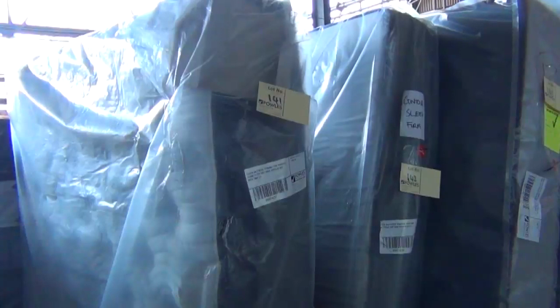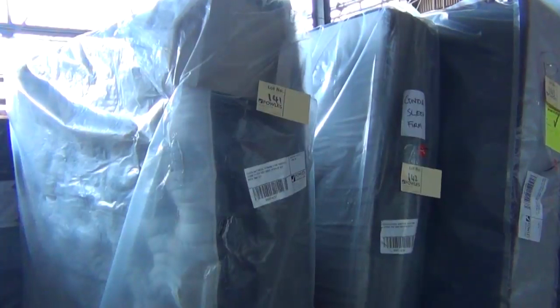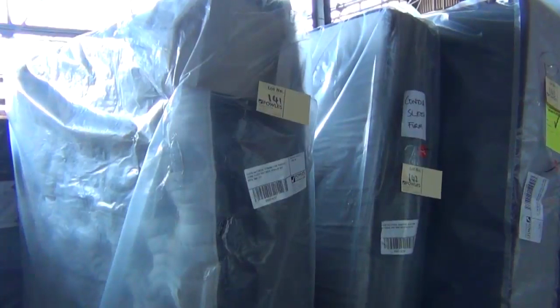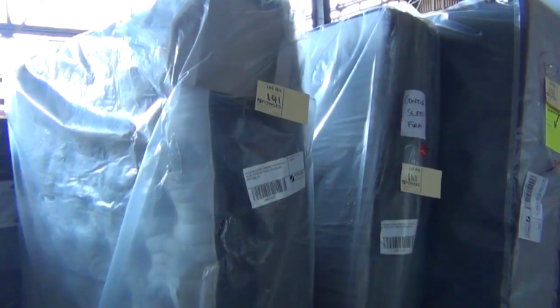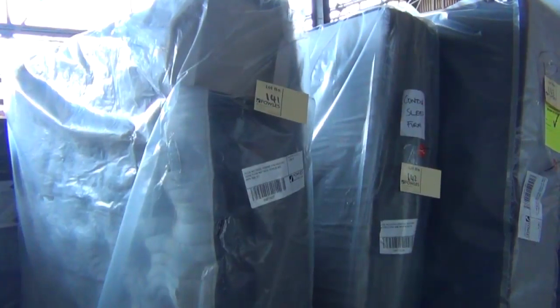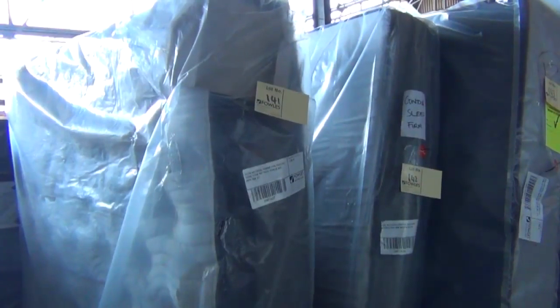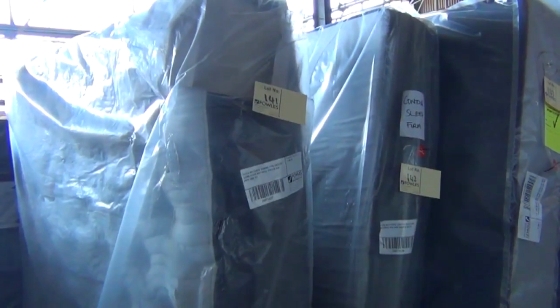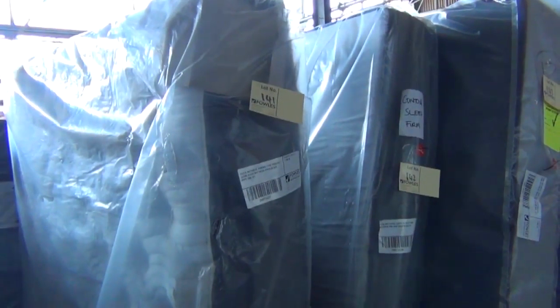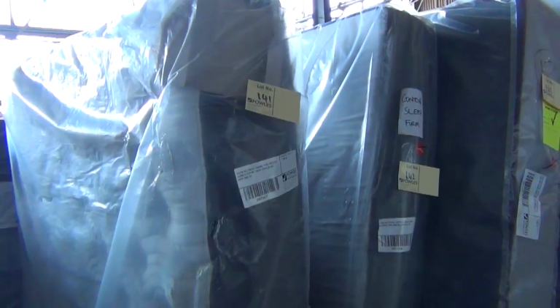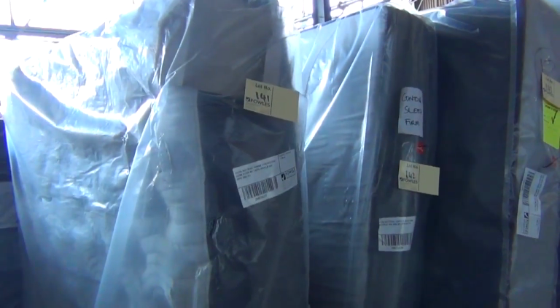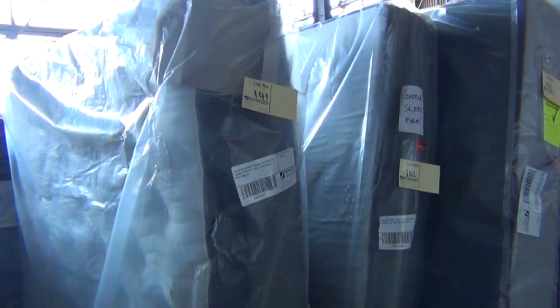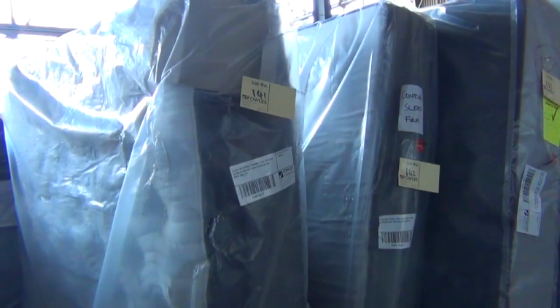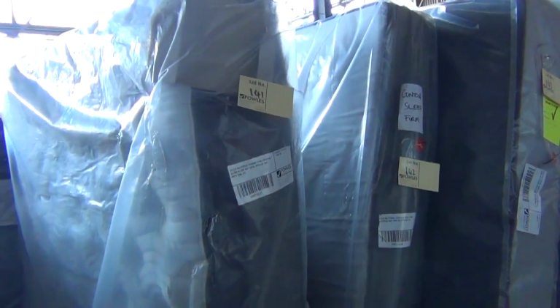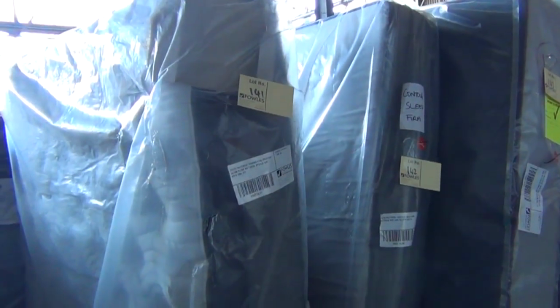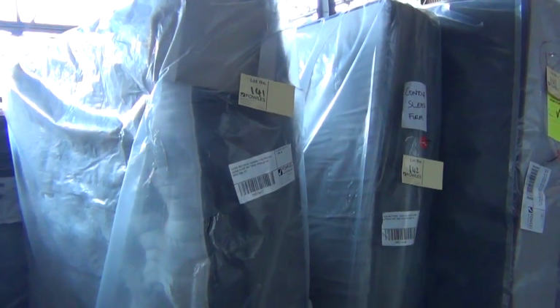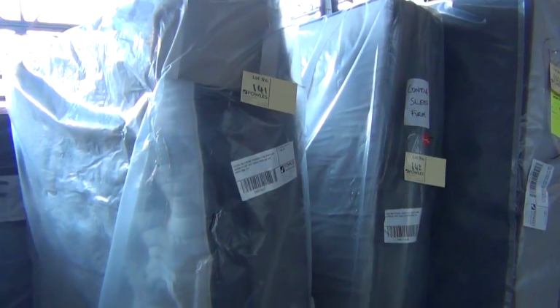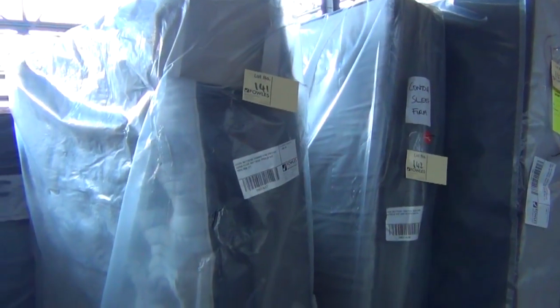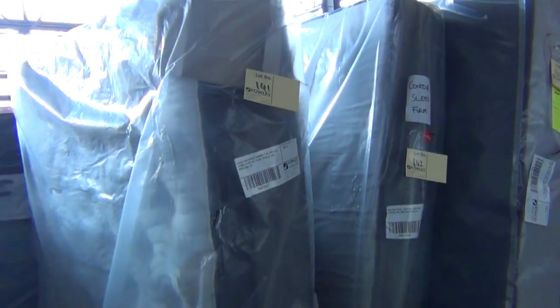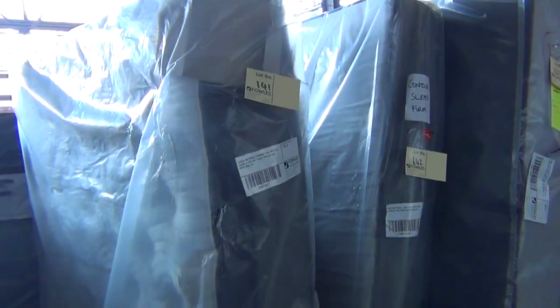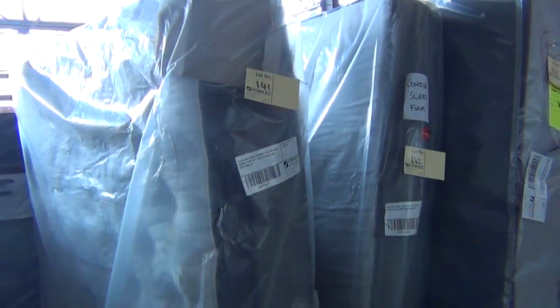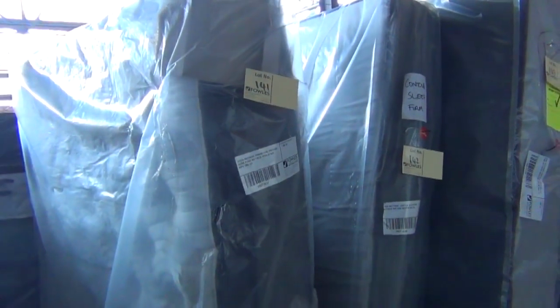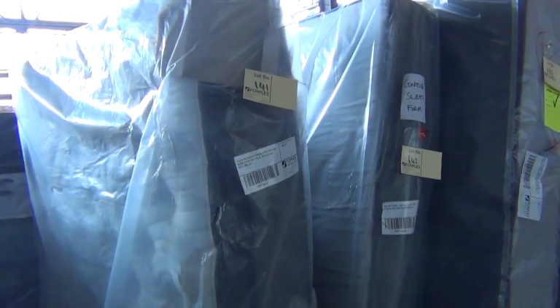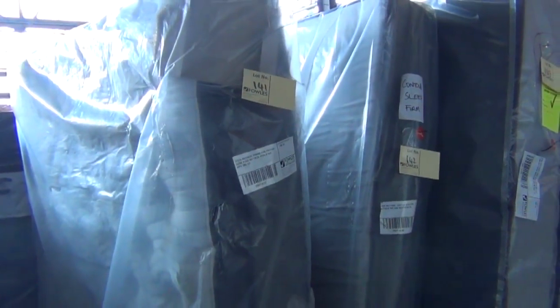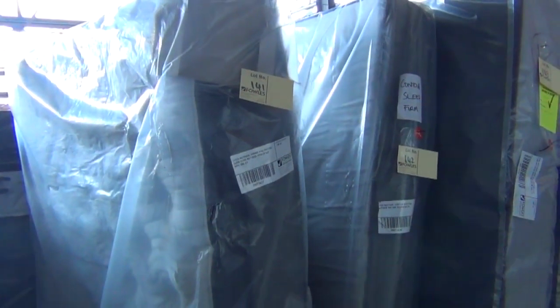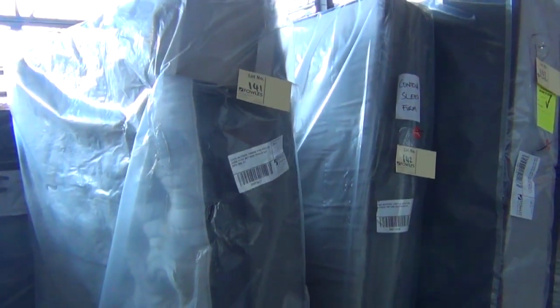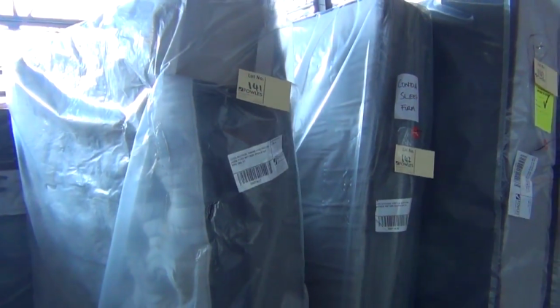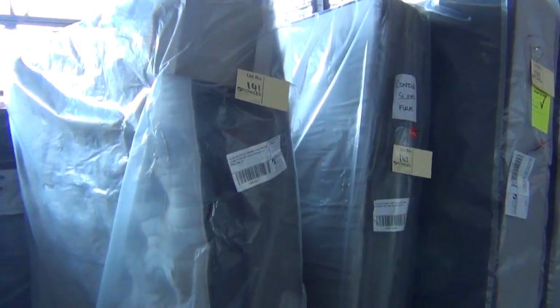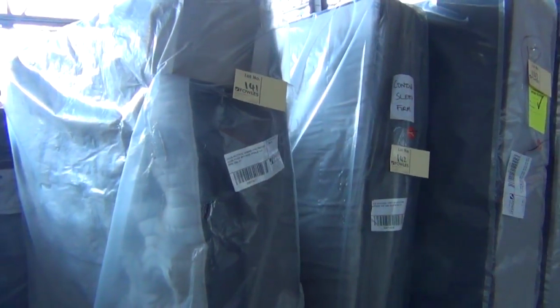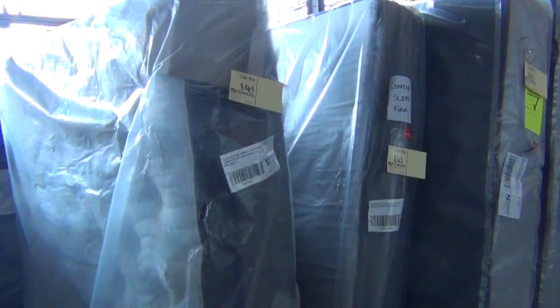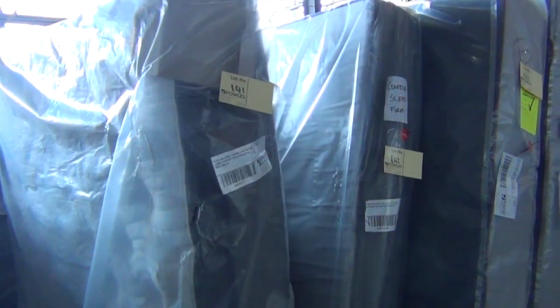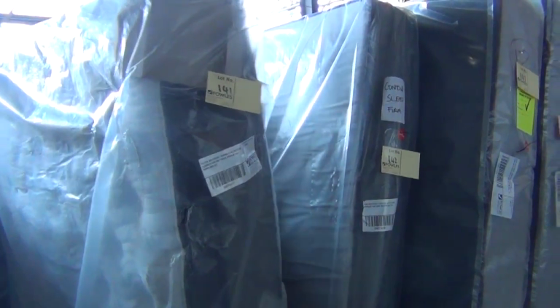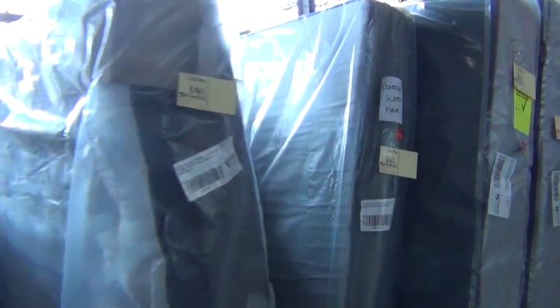Hi, I'm Liam from Fowles and welcome to the Home Renovators Auction for Wednesday the 23rd of July 2014.